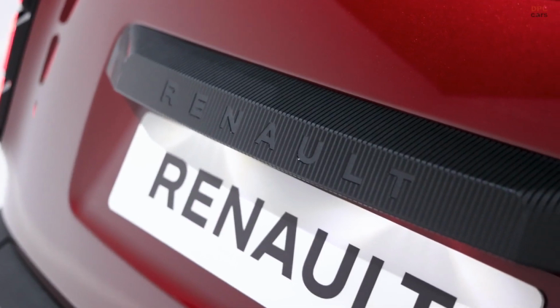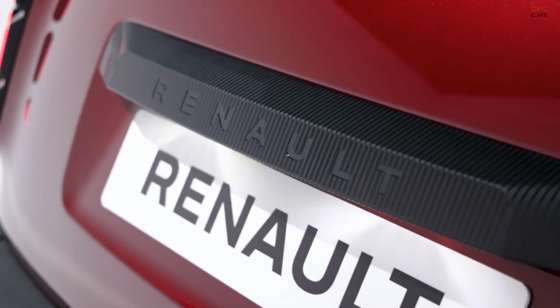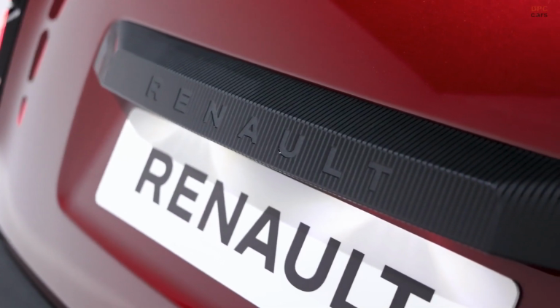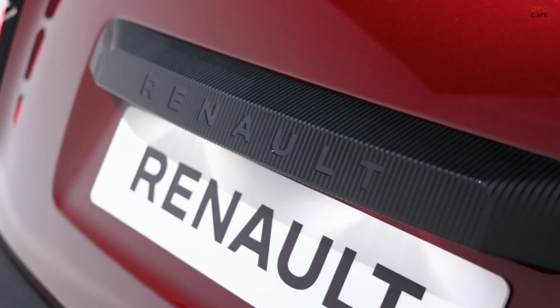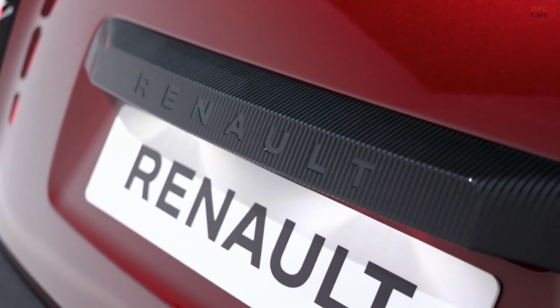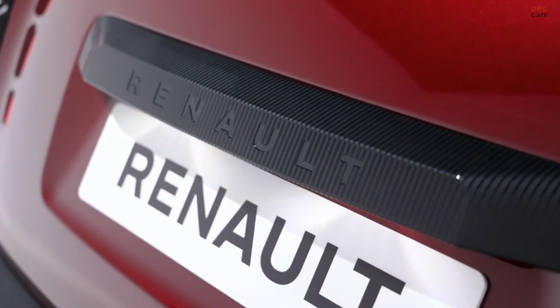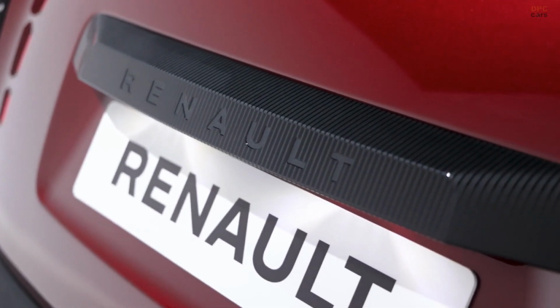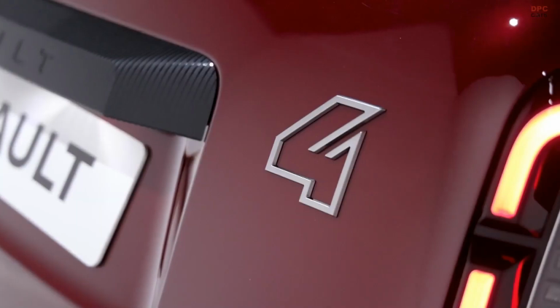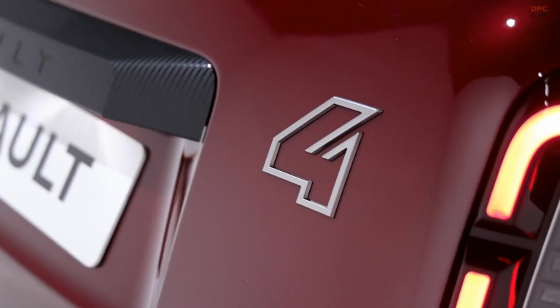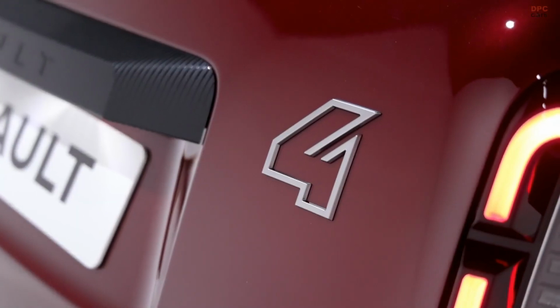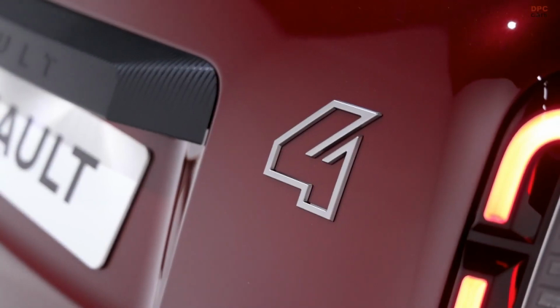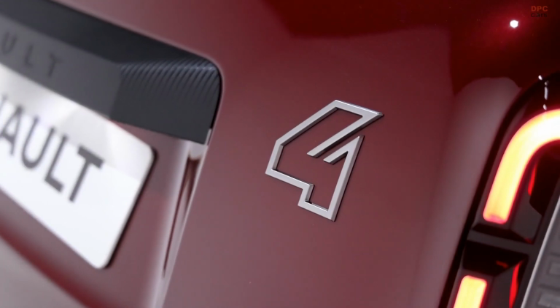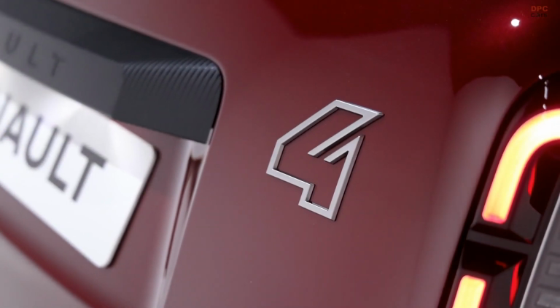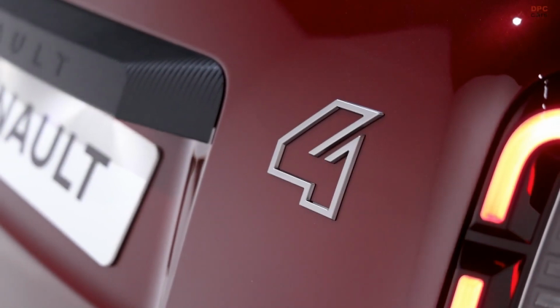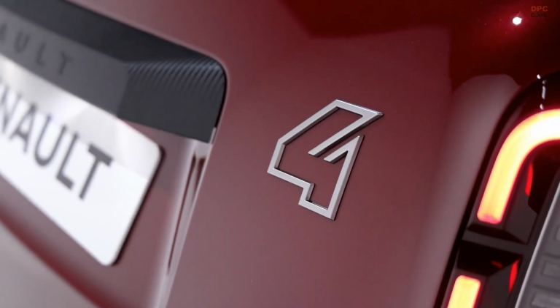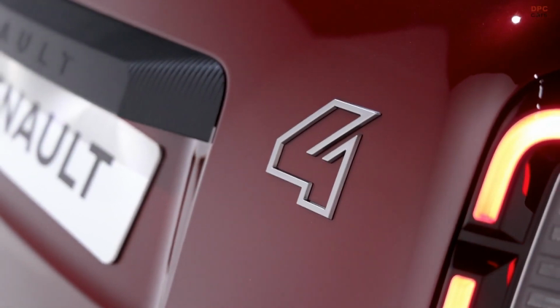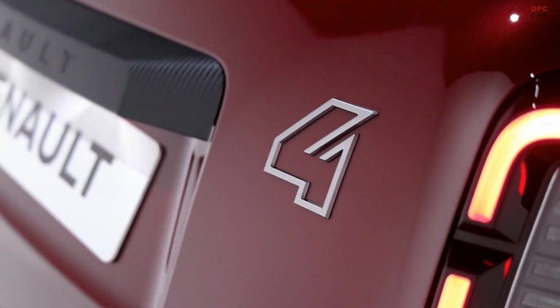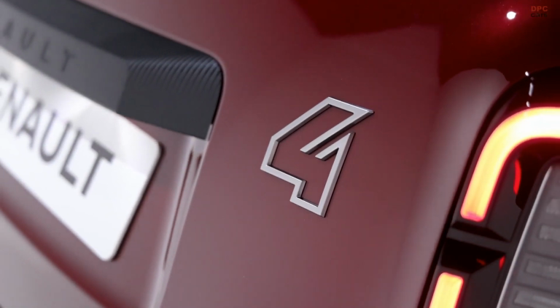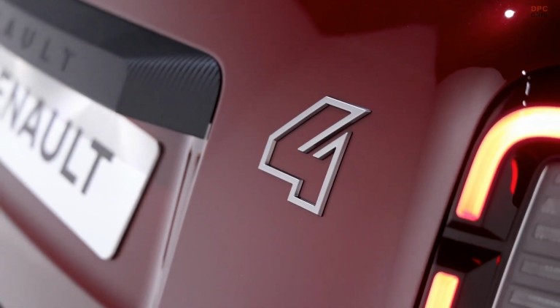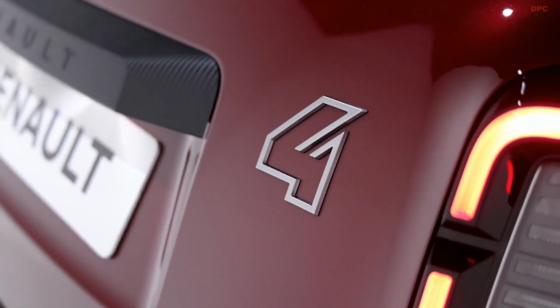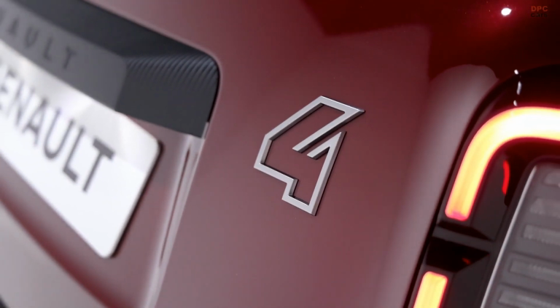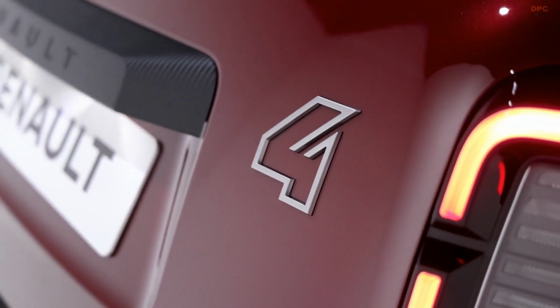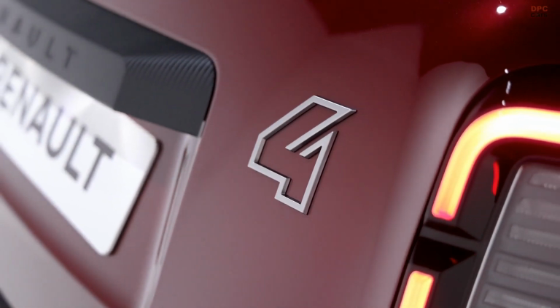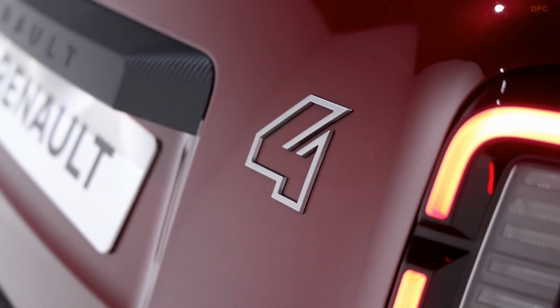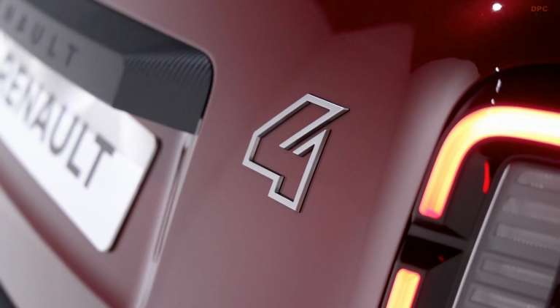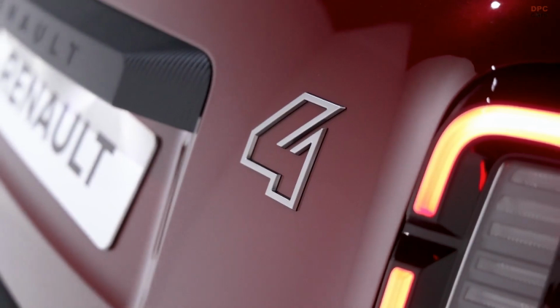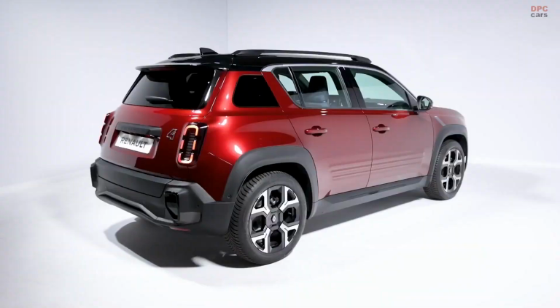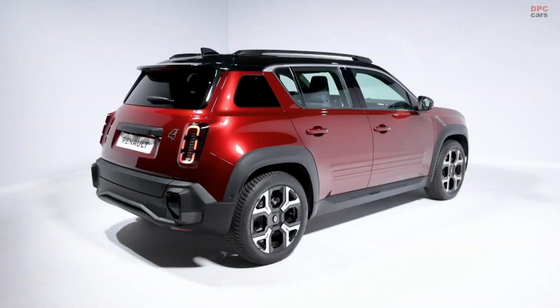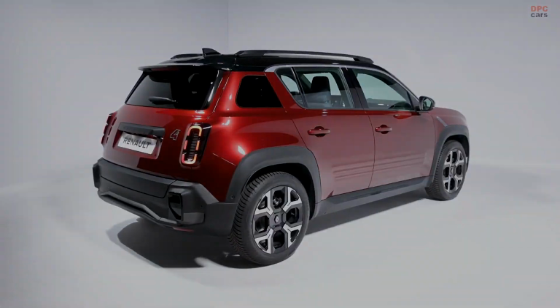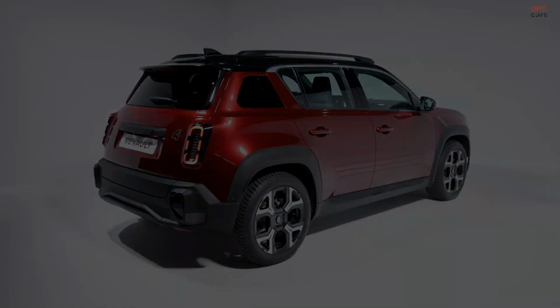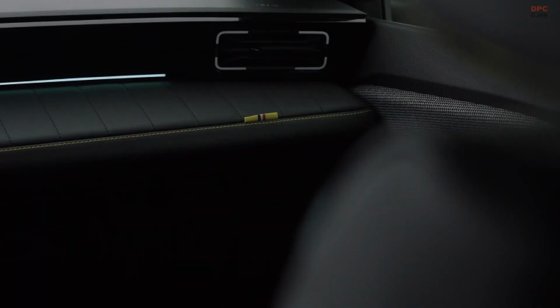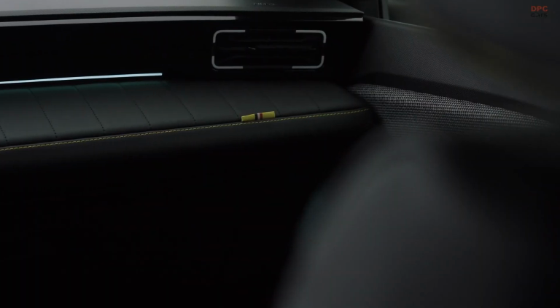The 2025 Renault 4 E-Tech is set to make its debut at the Paris Motor Show and will hit European markets next year, bringing together vintage charm and modern practicality.